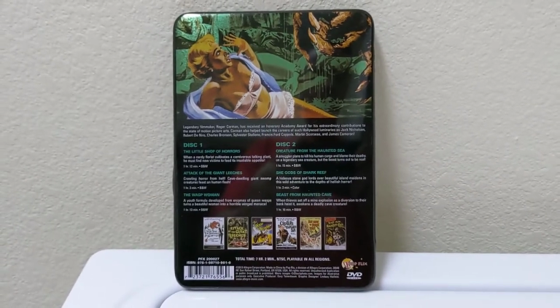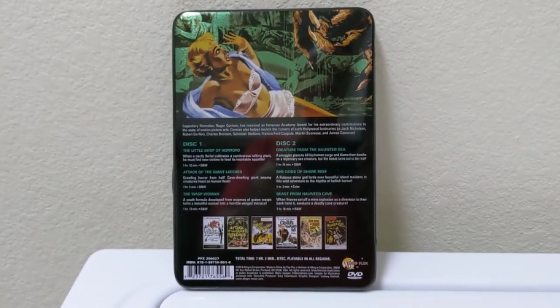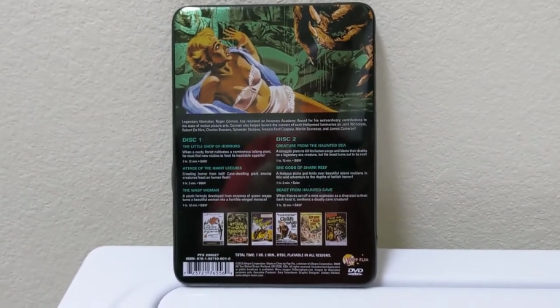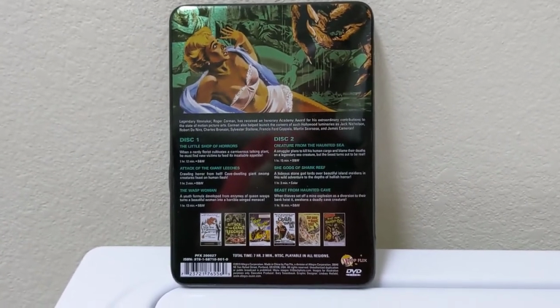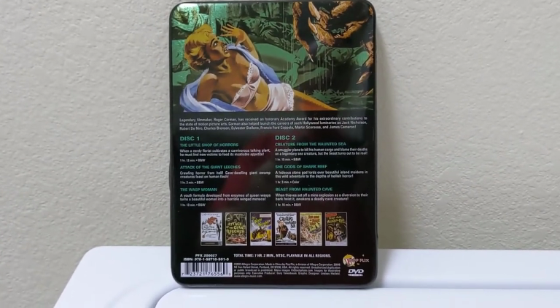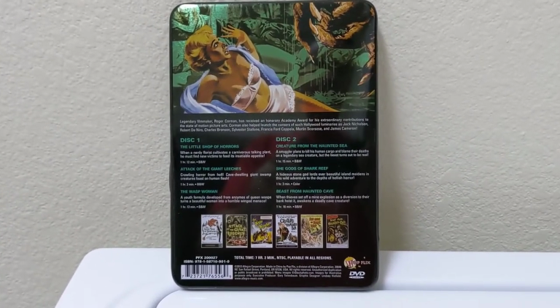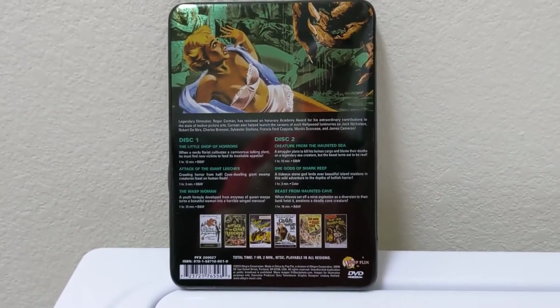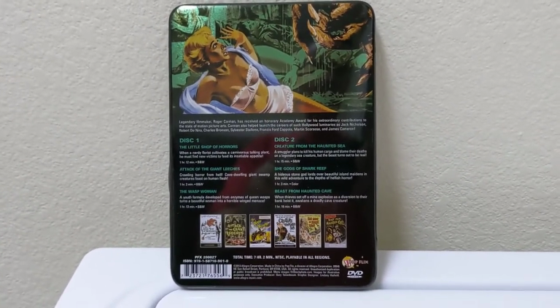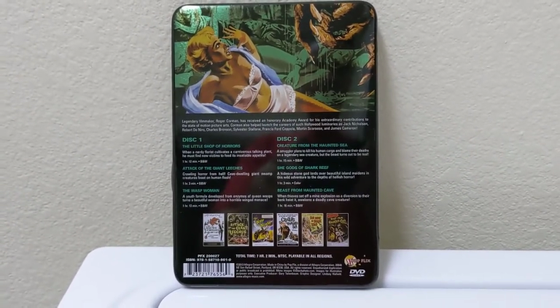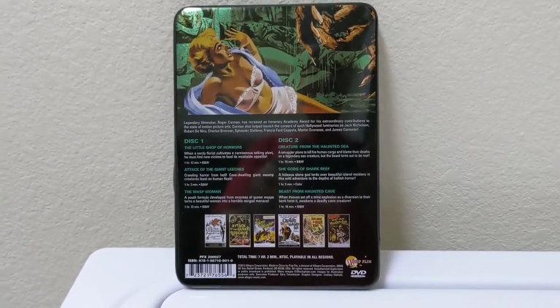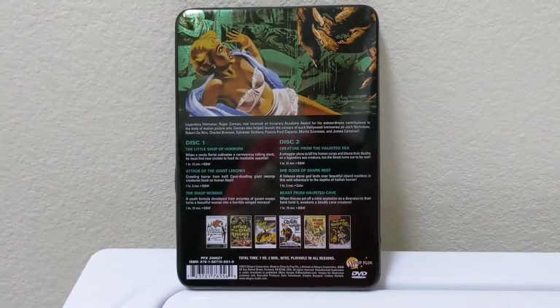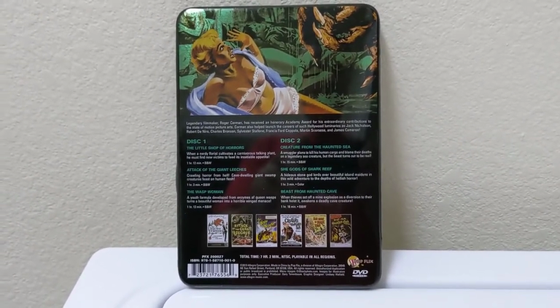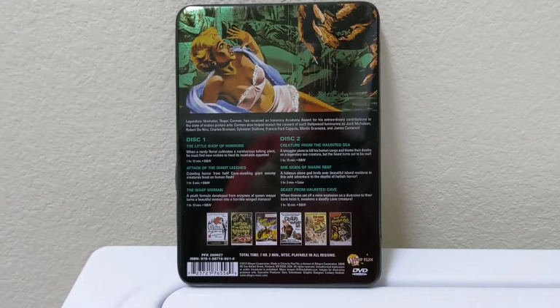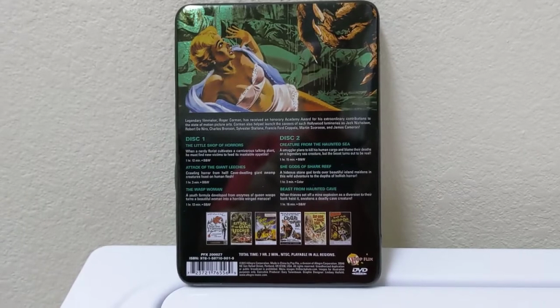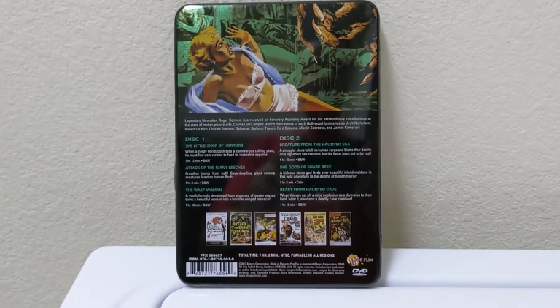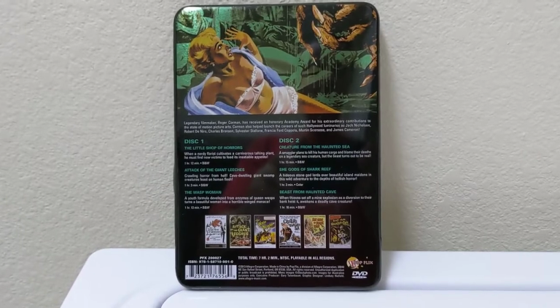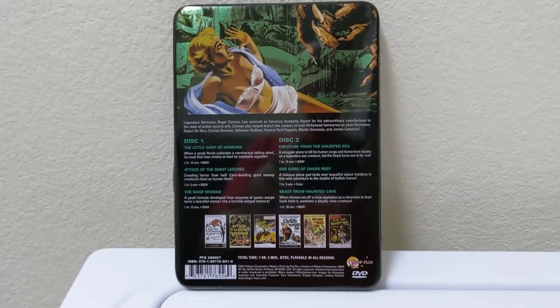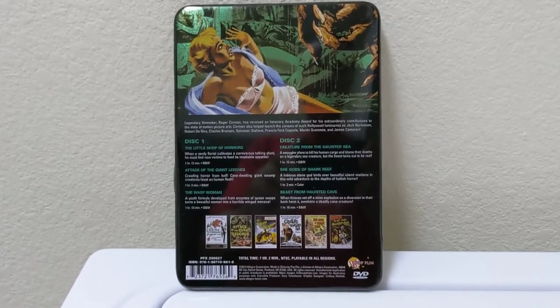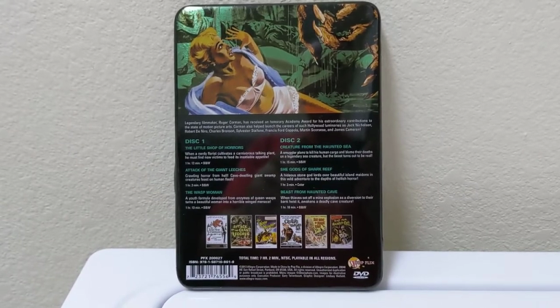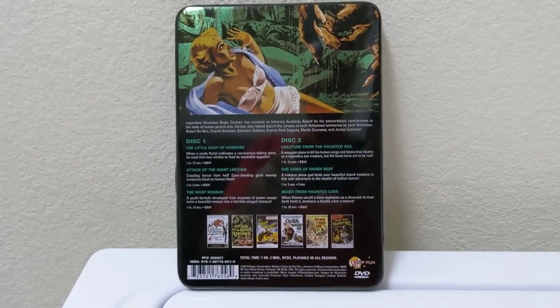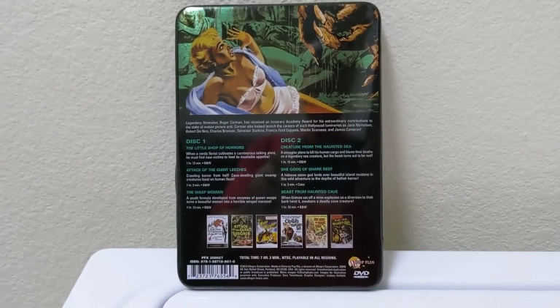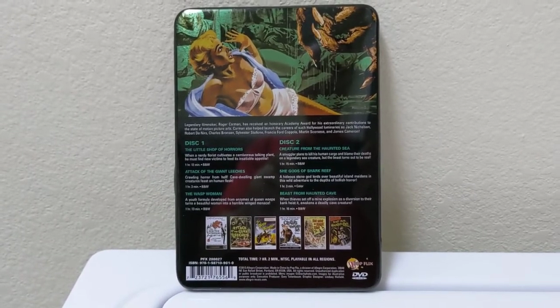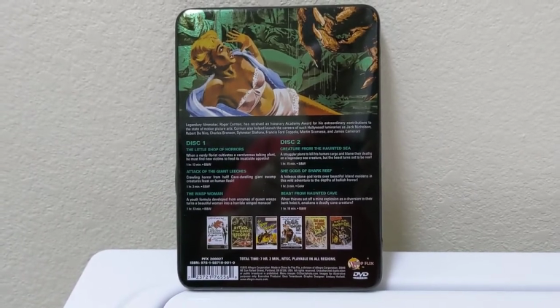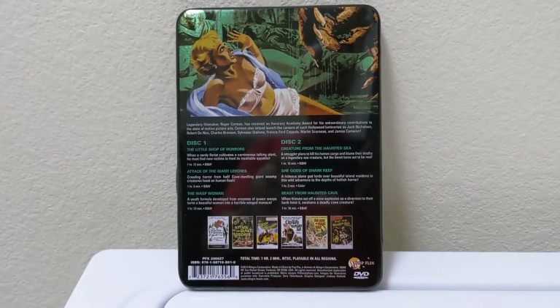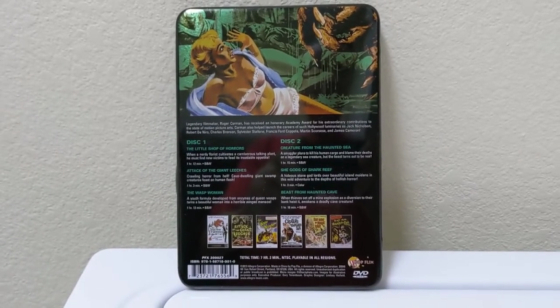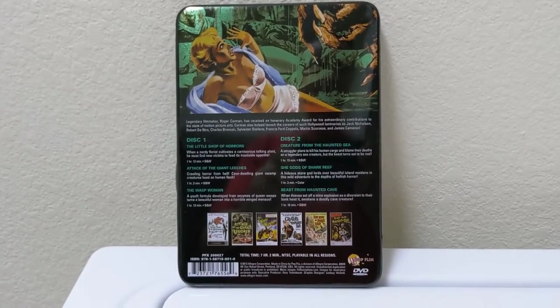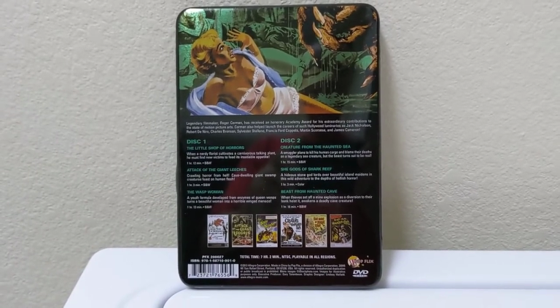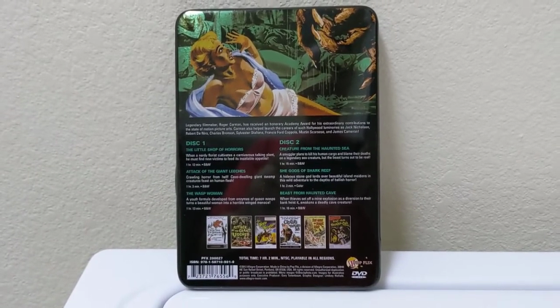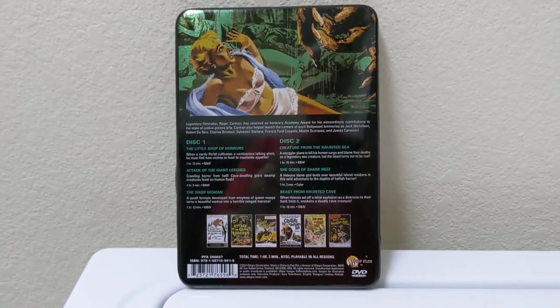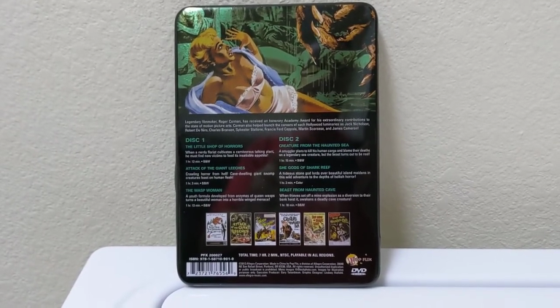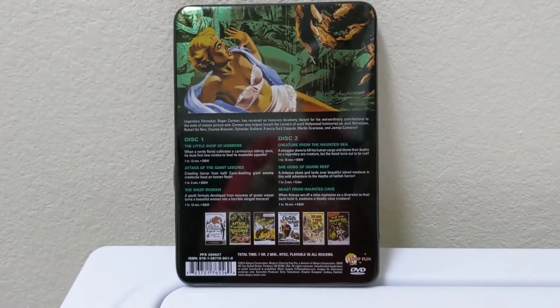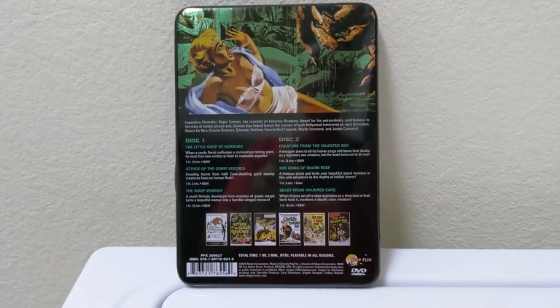While I haven't watched any of these movies yet other than Little Shop of Horrors, I'm looking forward to adding them to my collection and viewing them in the theater room.